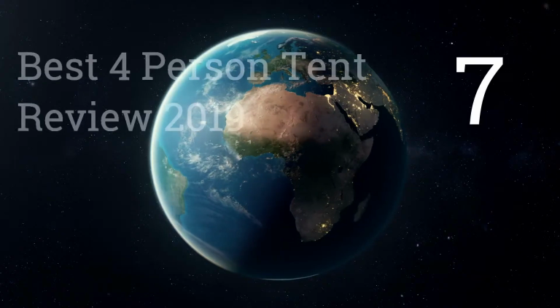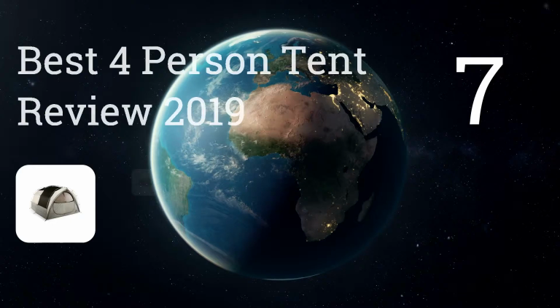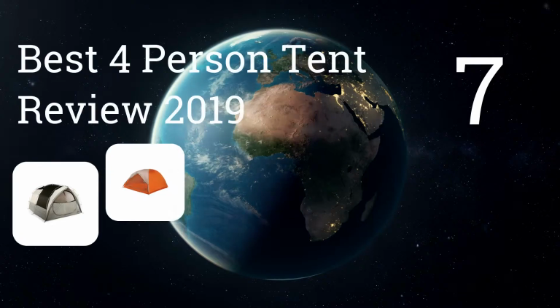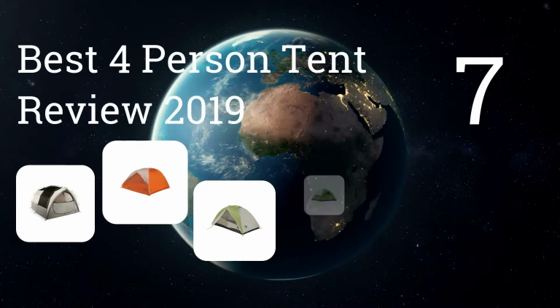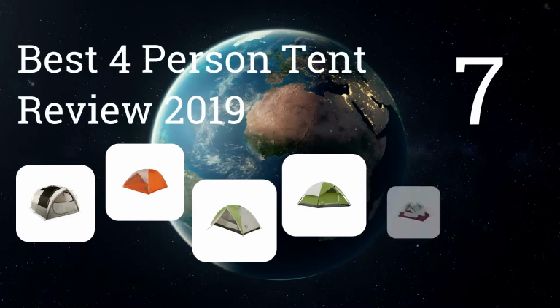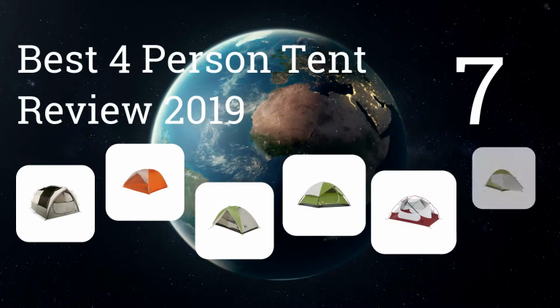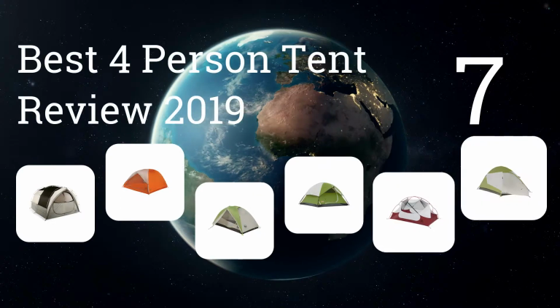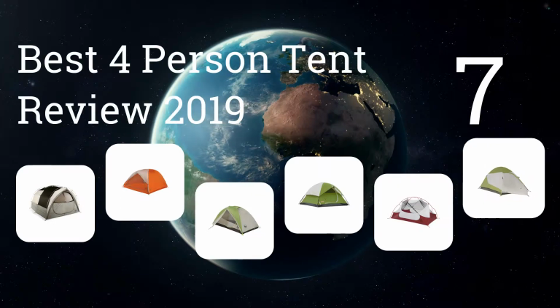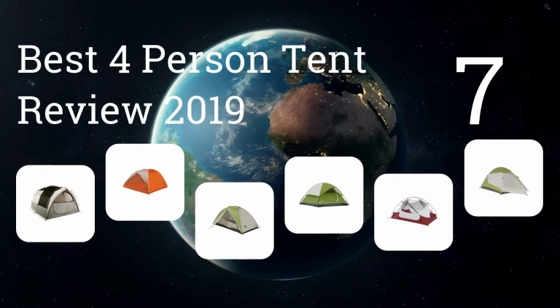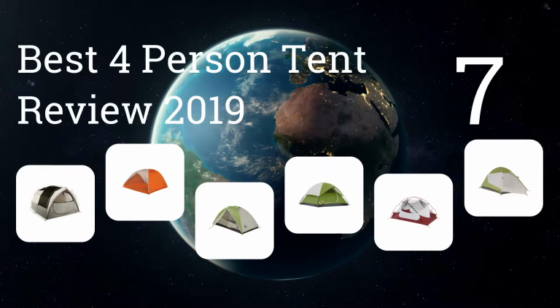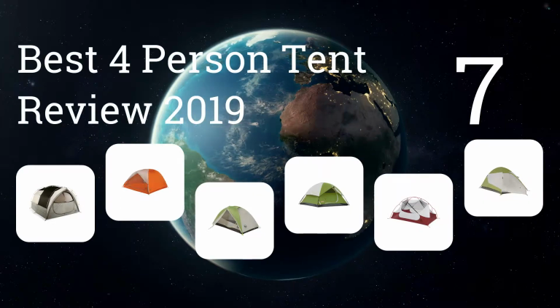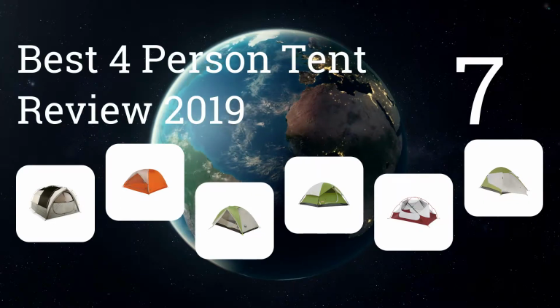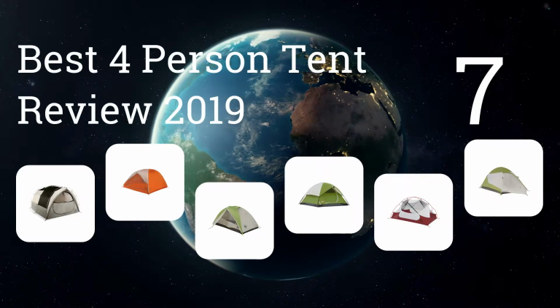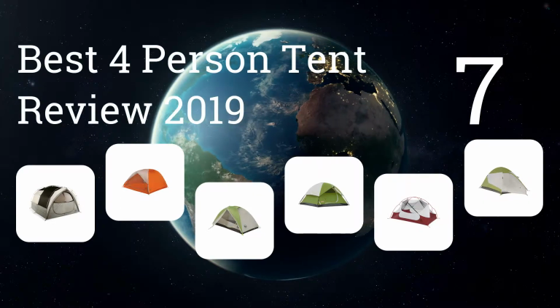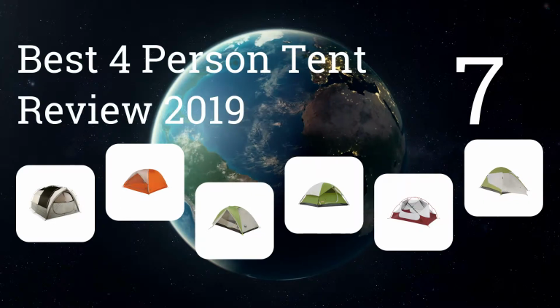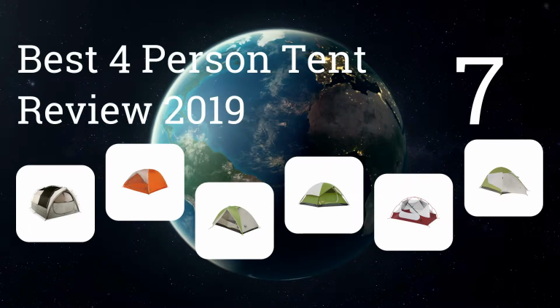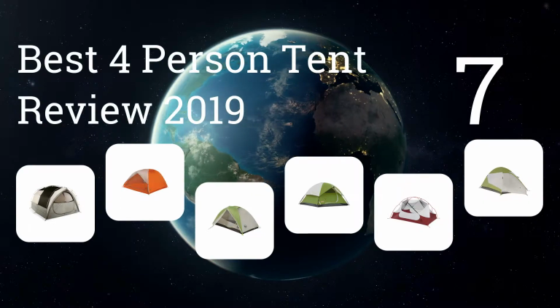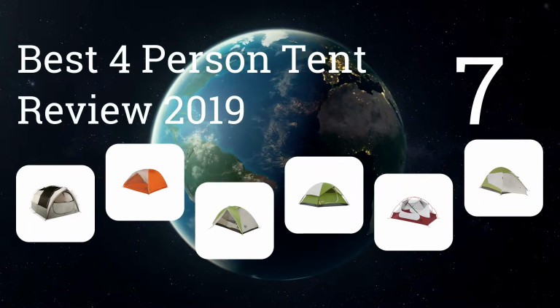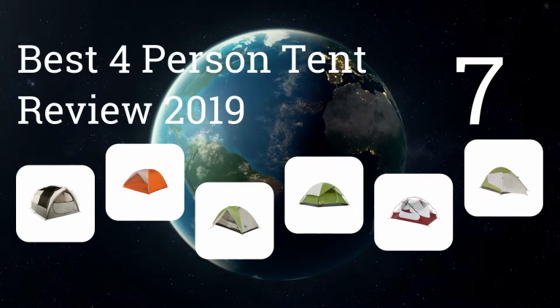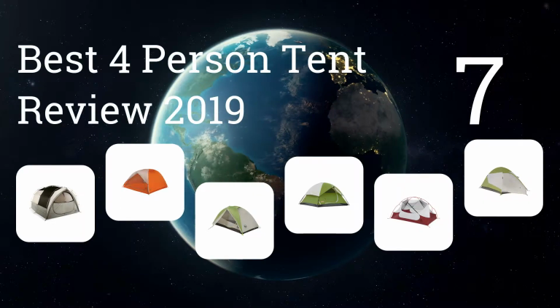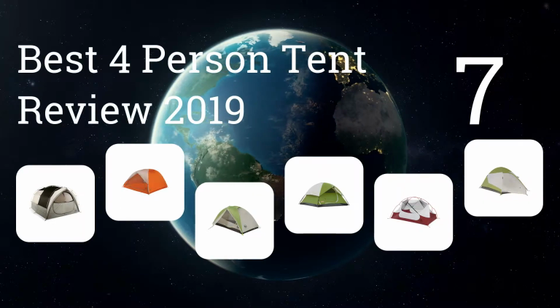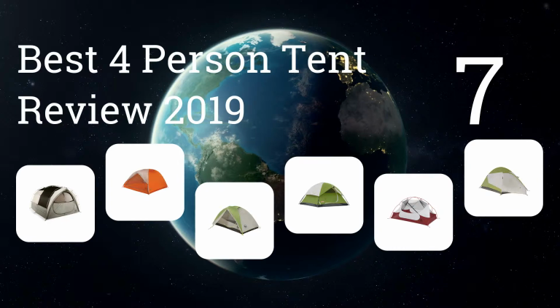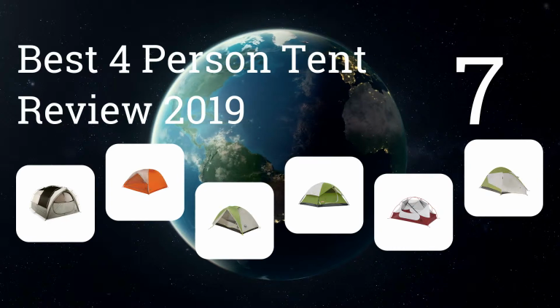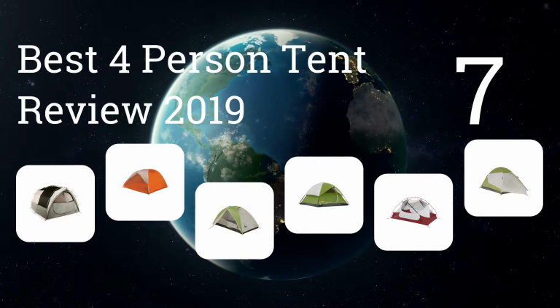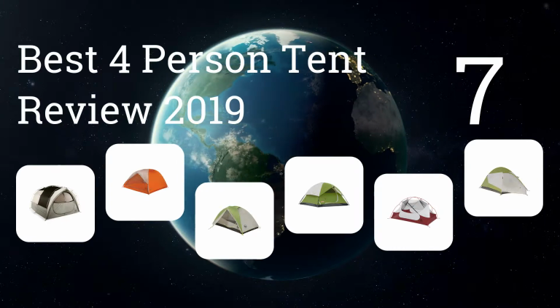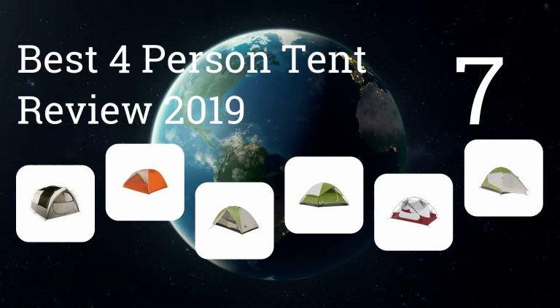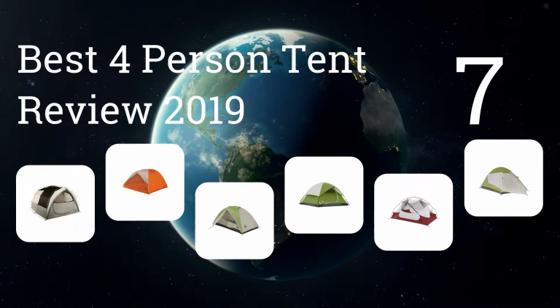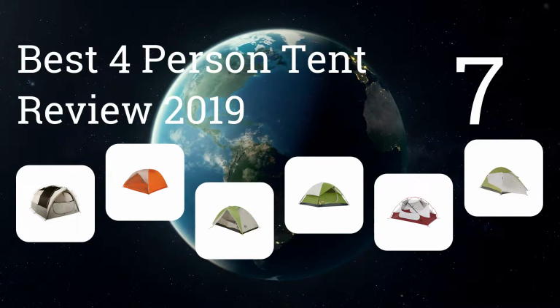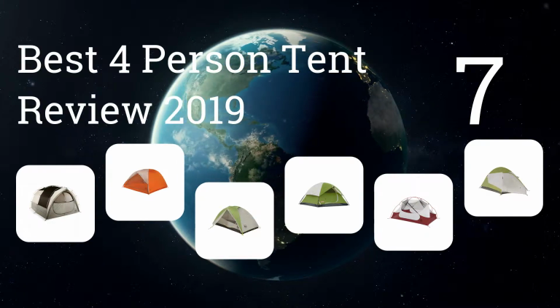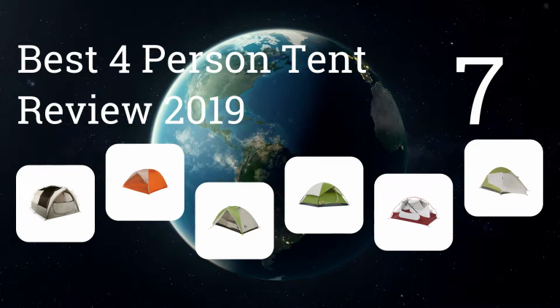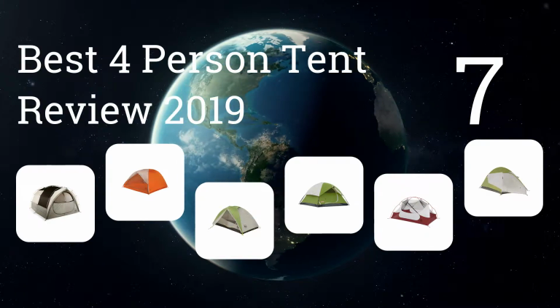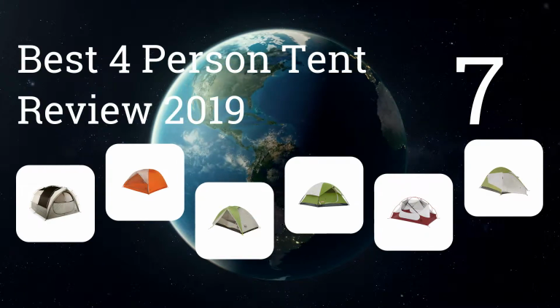We present the seven best four-person tent reviews for 2019. Let's get started with the list.